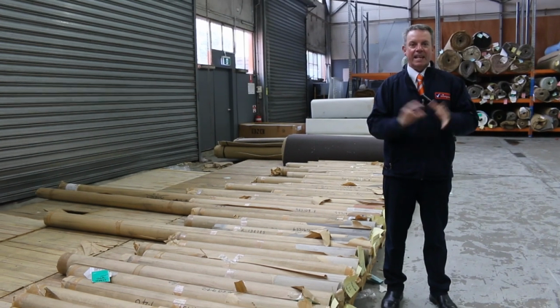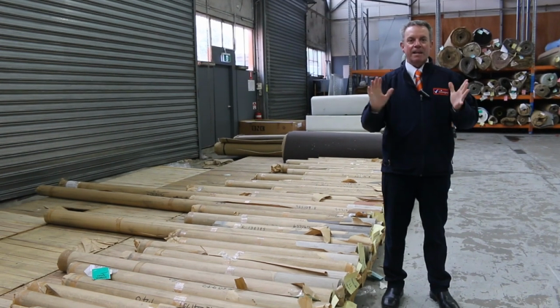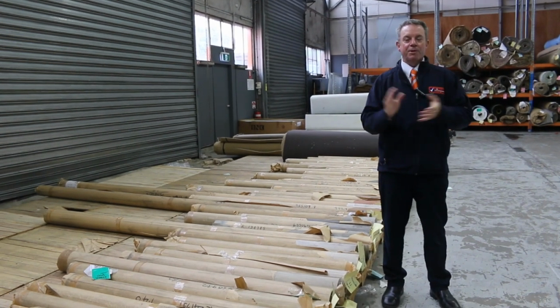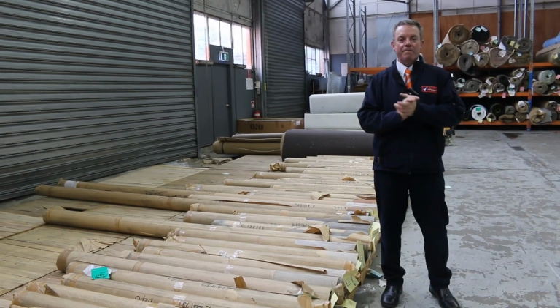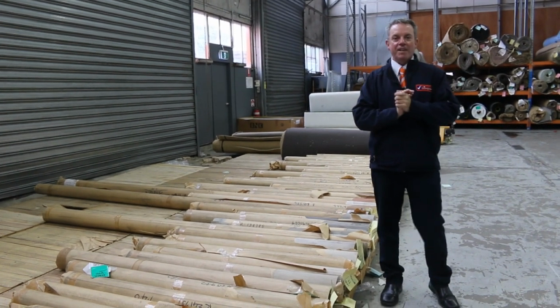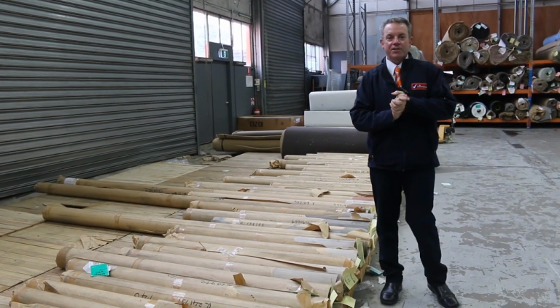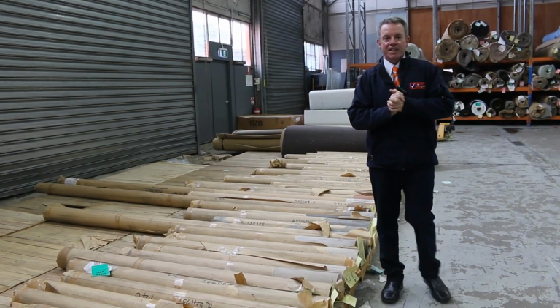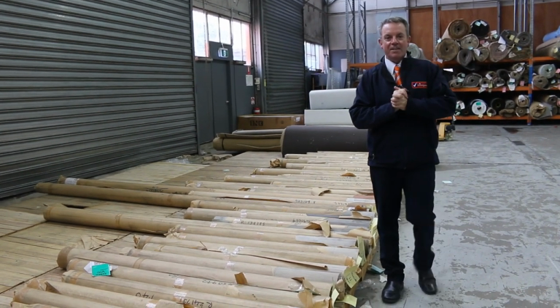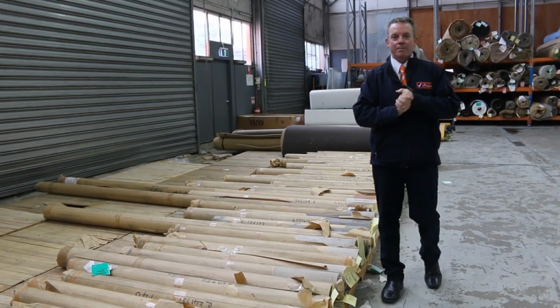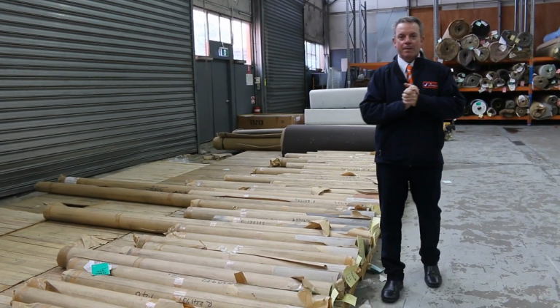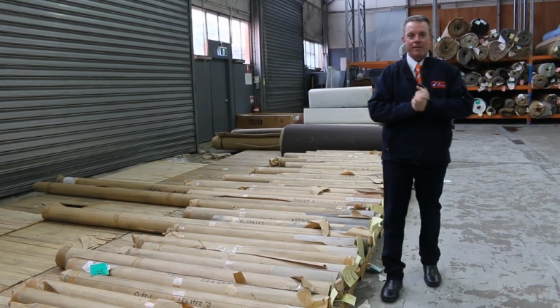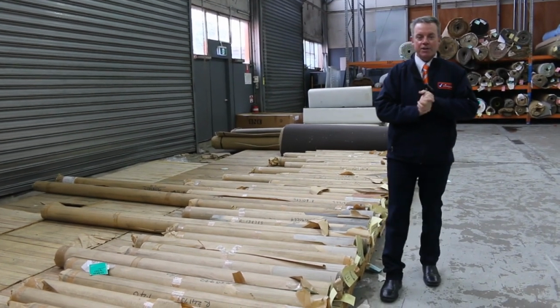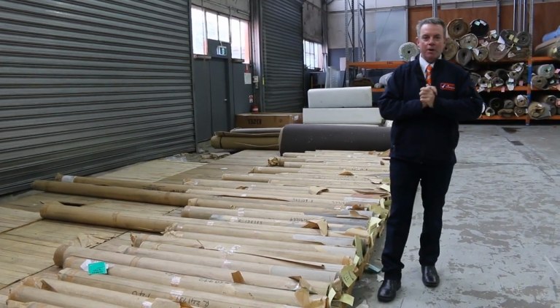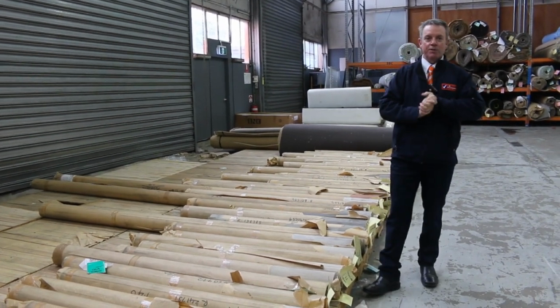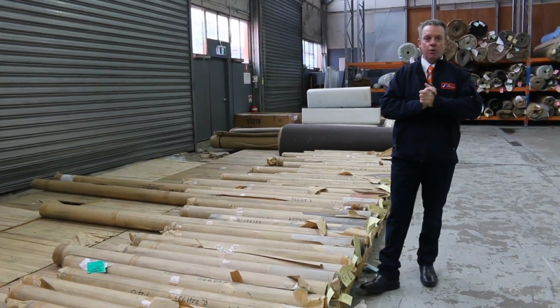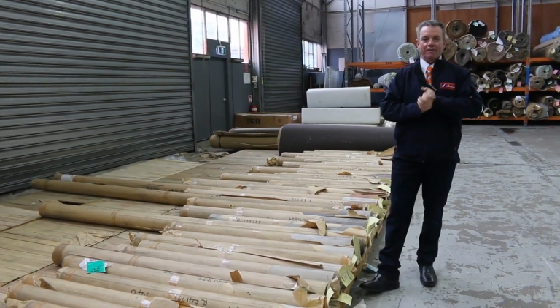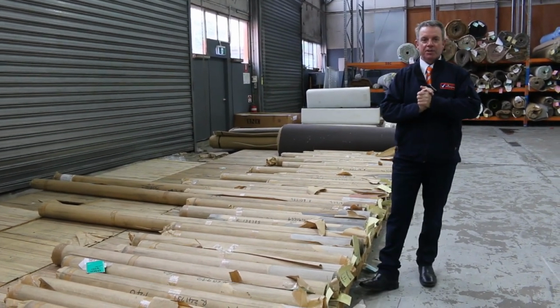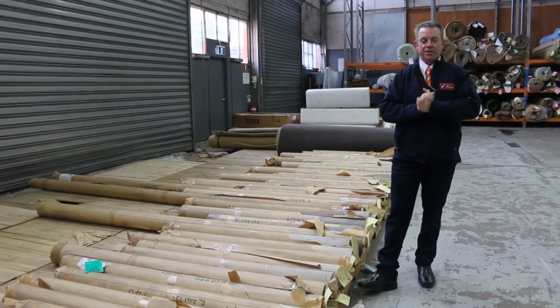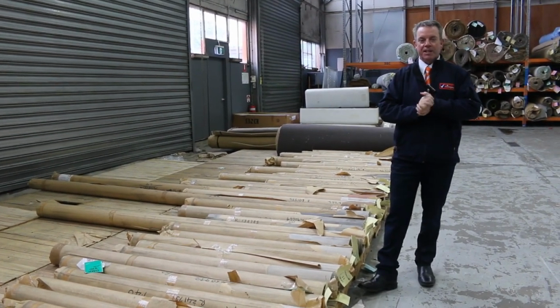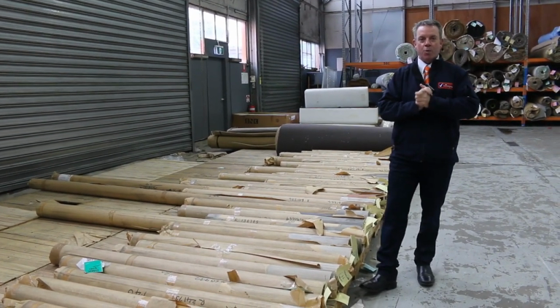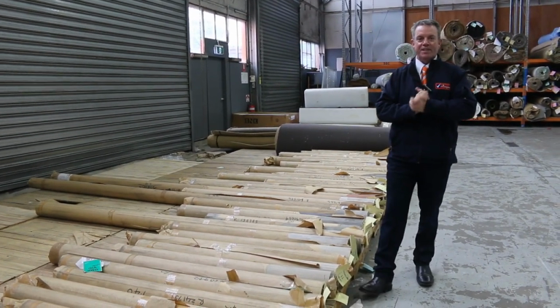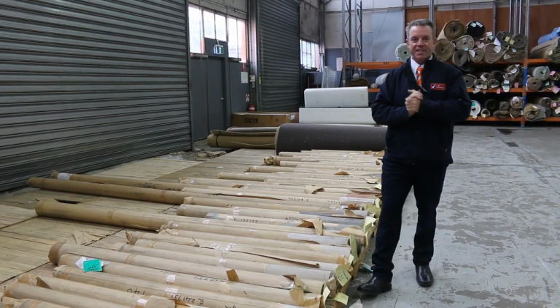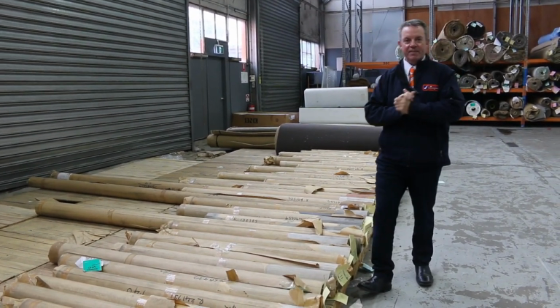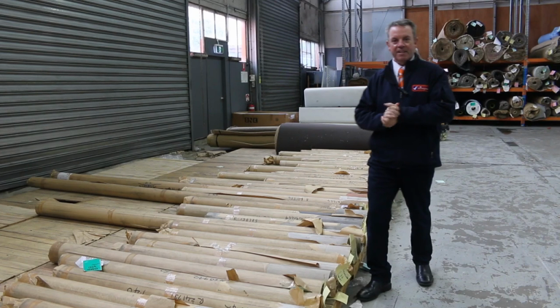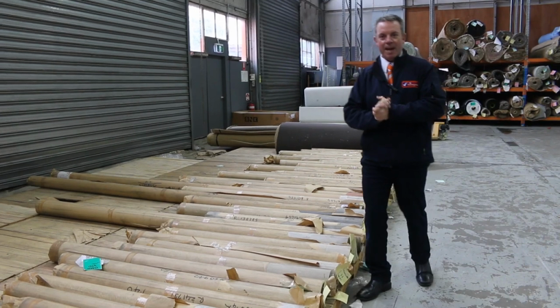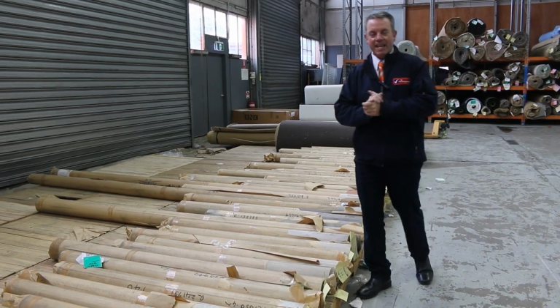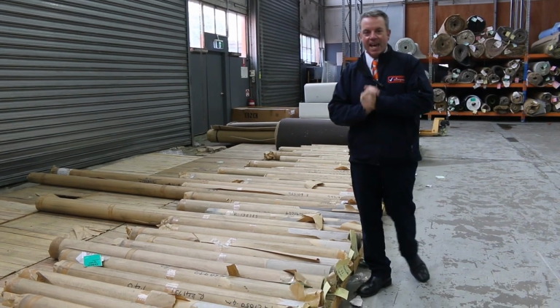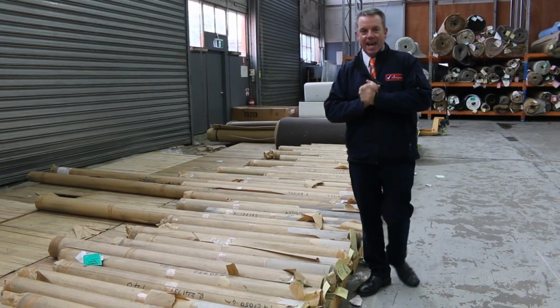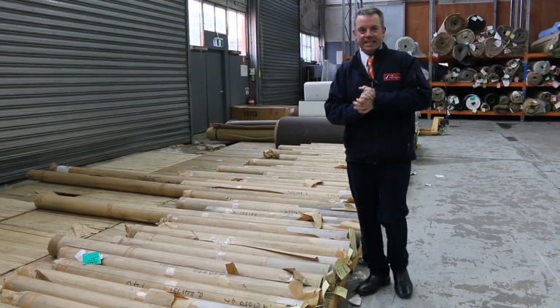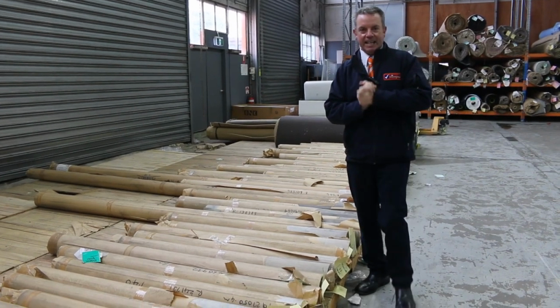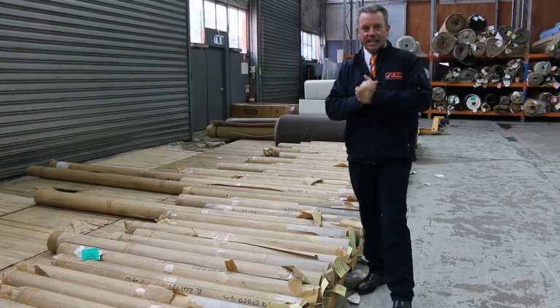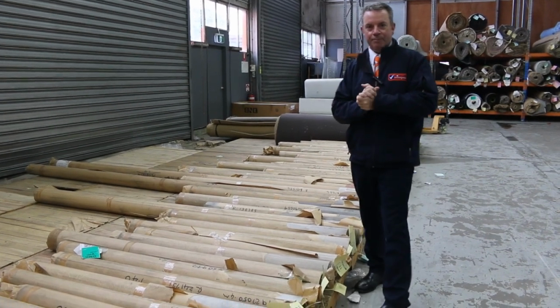G'day, I'm John from Fowler's Auction Sales. I'm here to preview tomorrow's floor covering auctions — that's Wednesday the 17th of May at 10am.